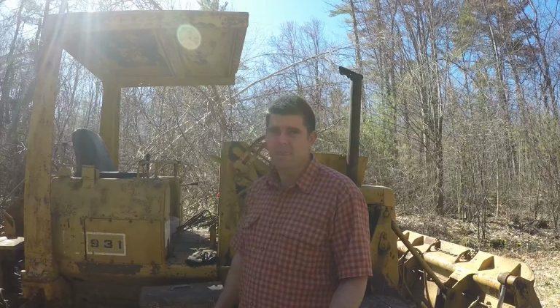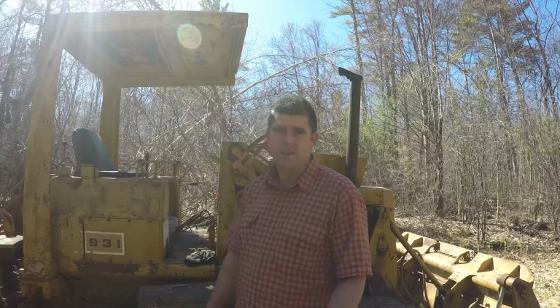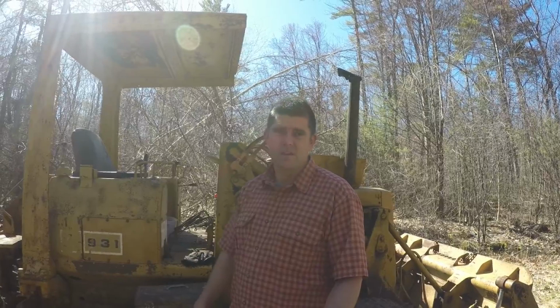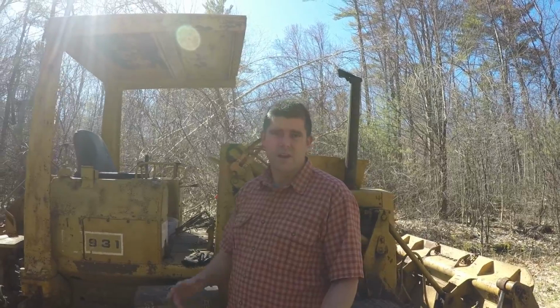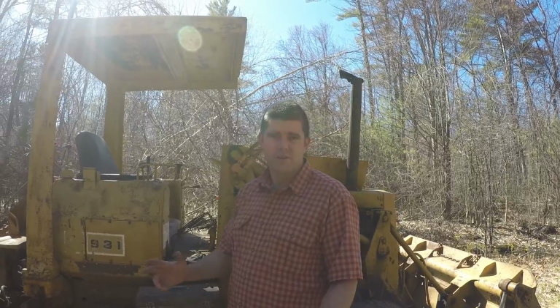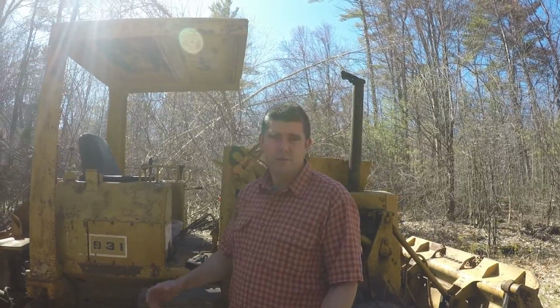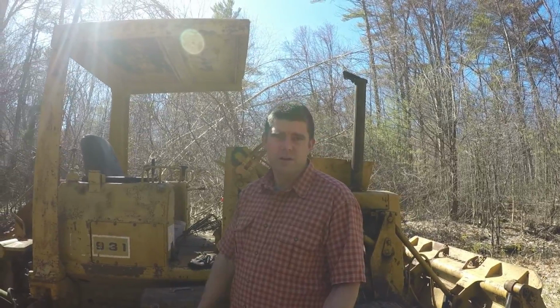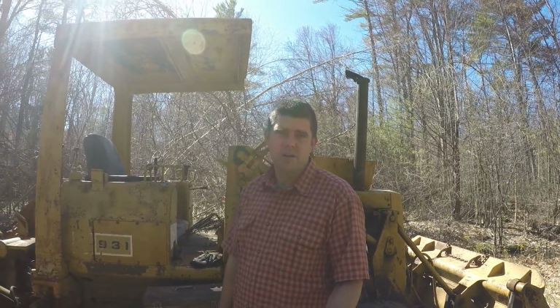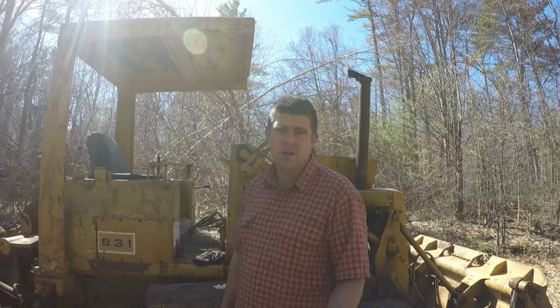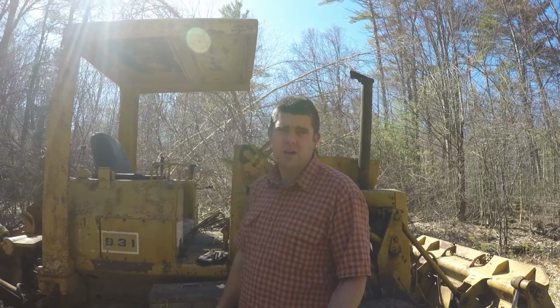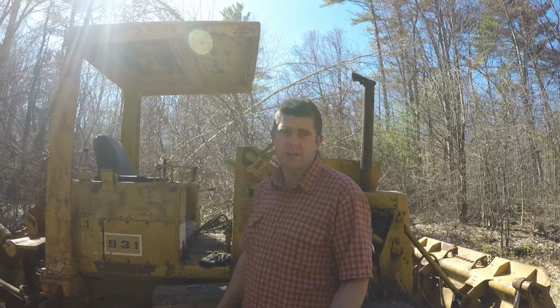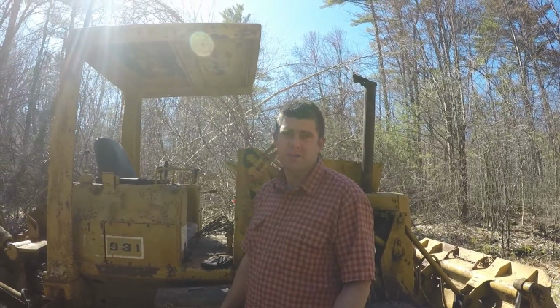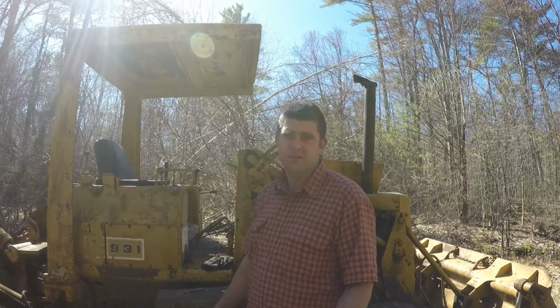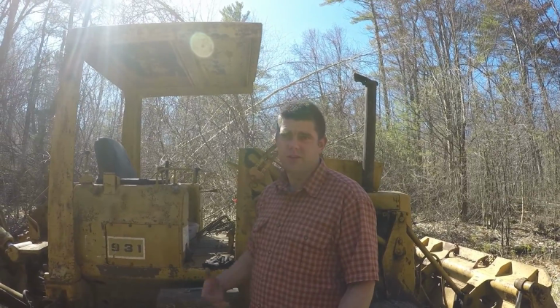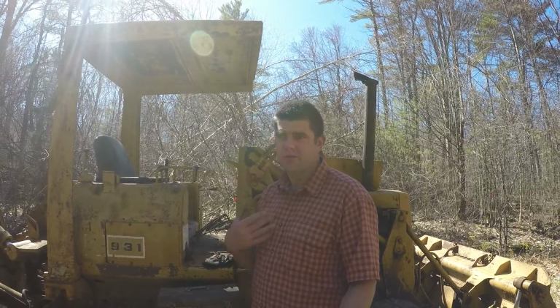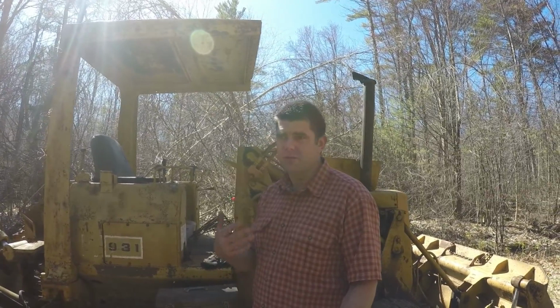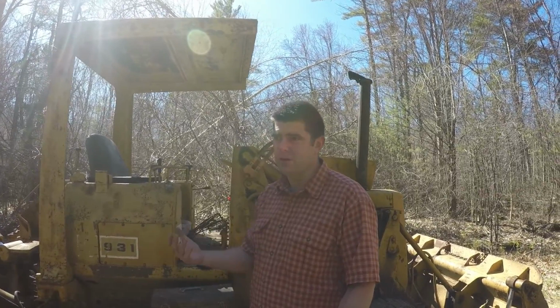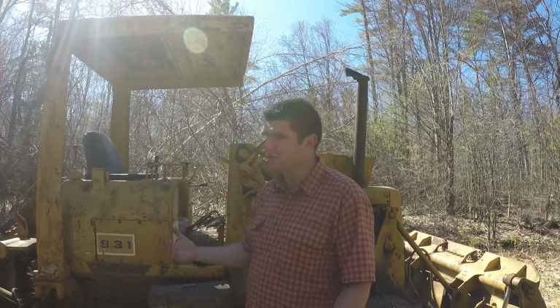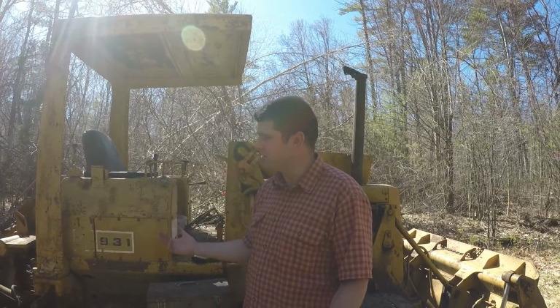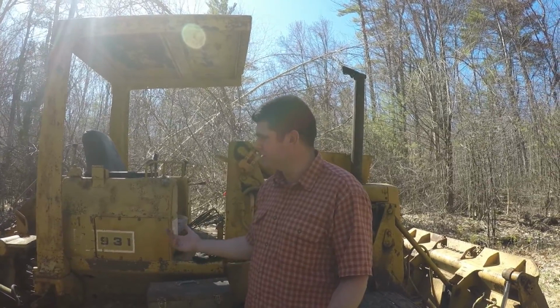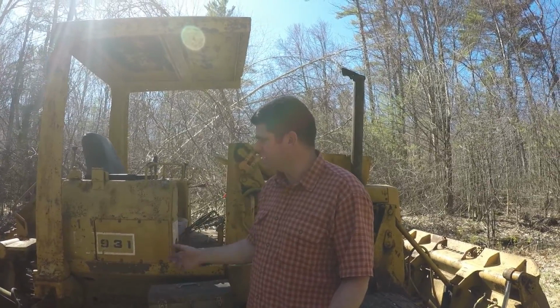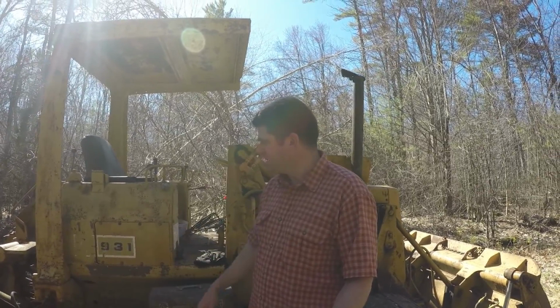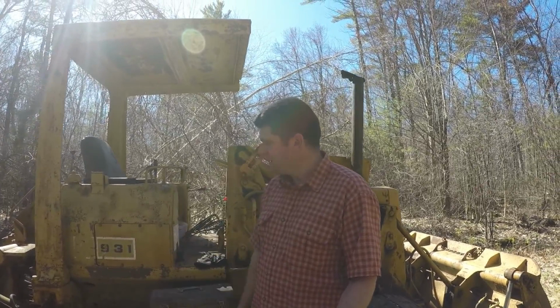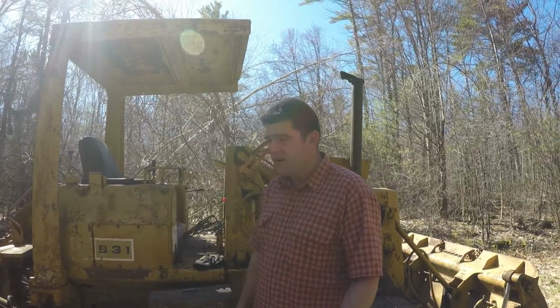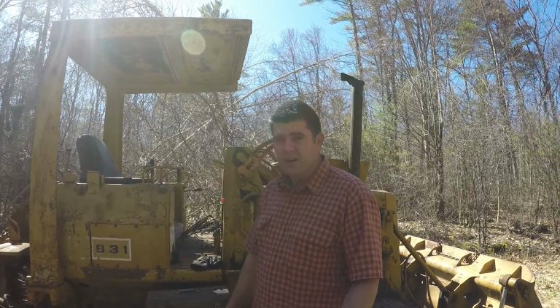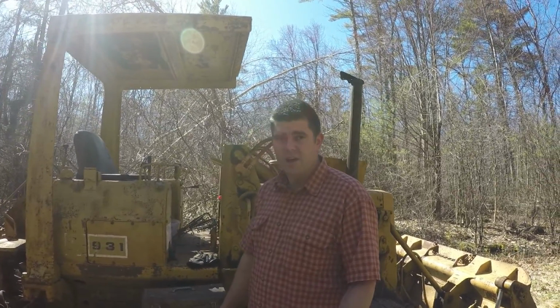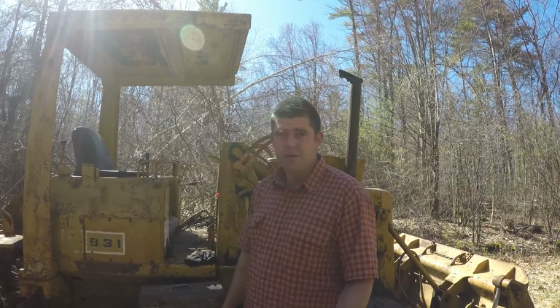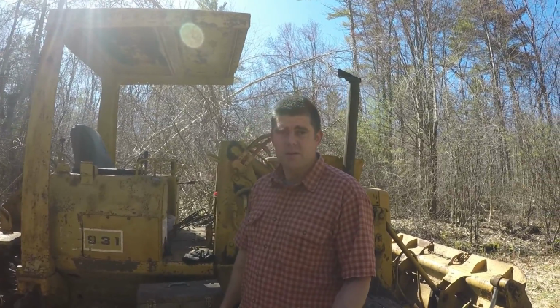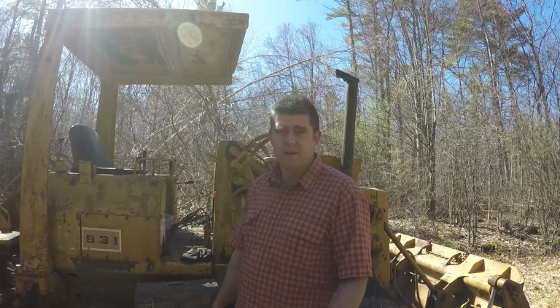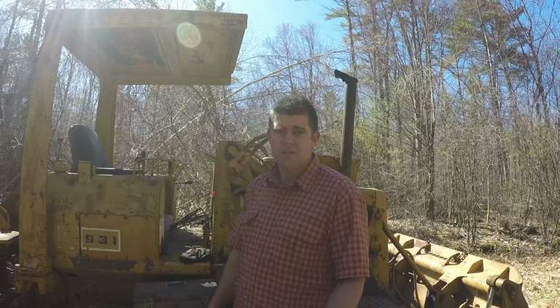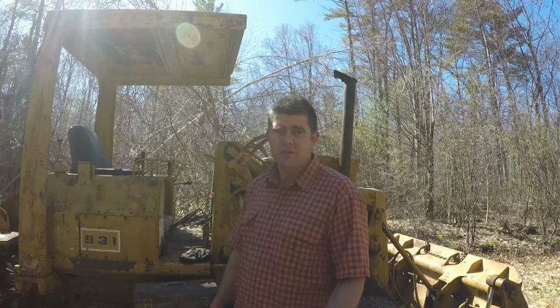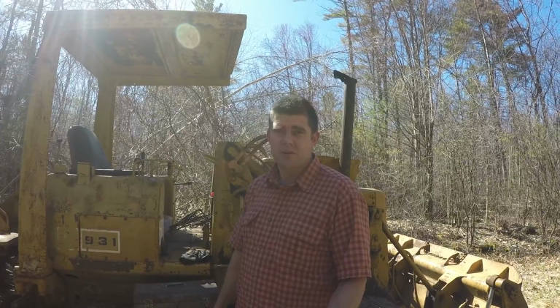Hey everybody, this is Jeff. I'm here with the Caterpillar 931.